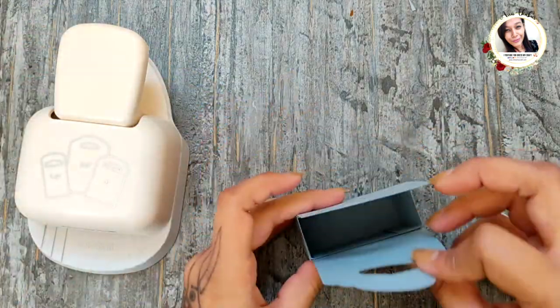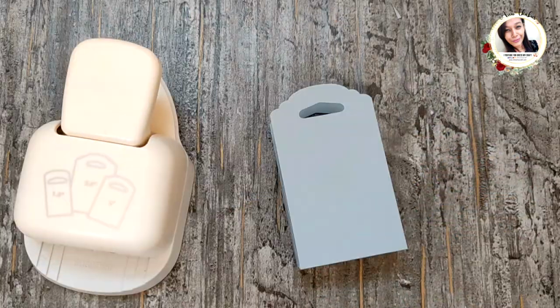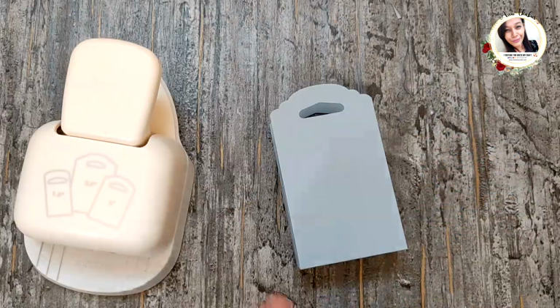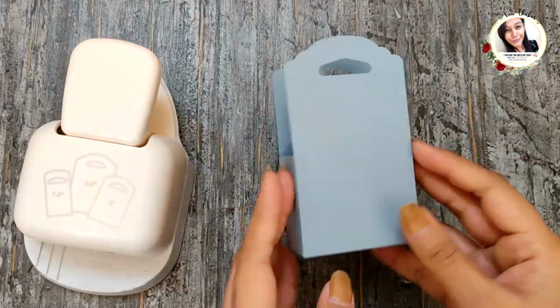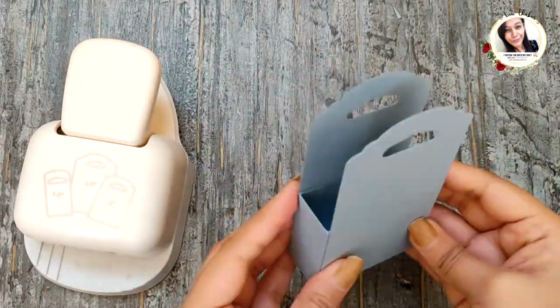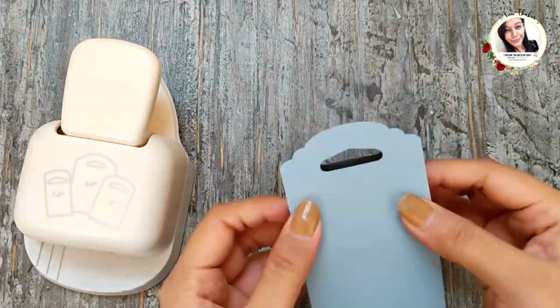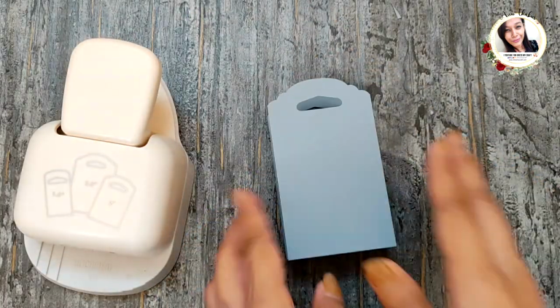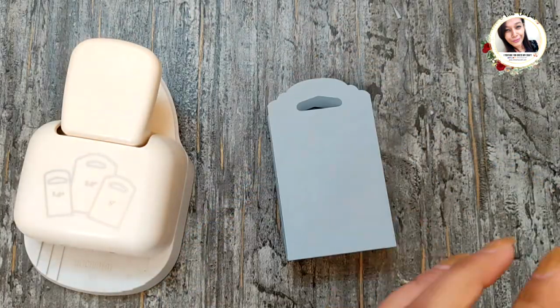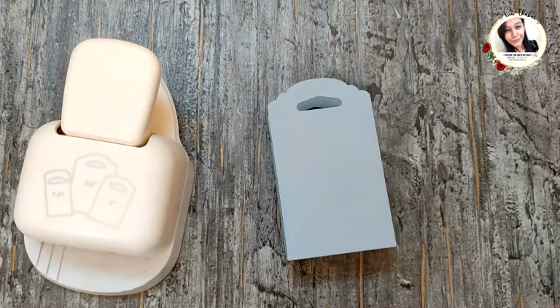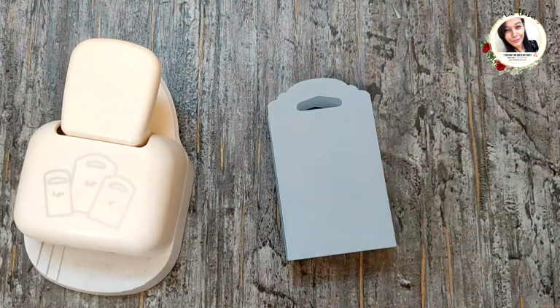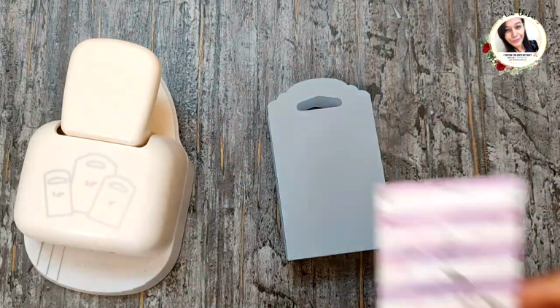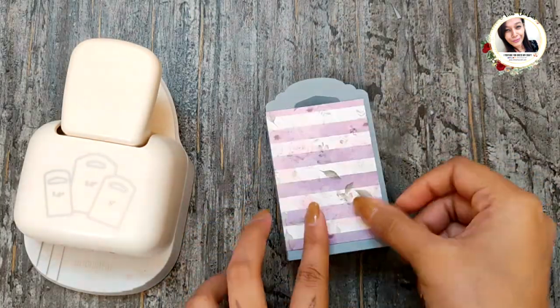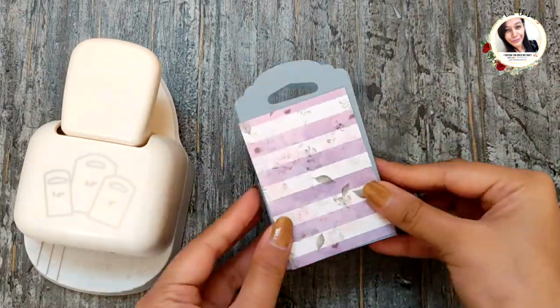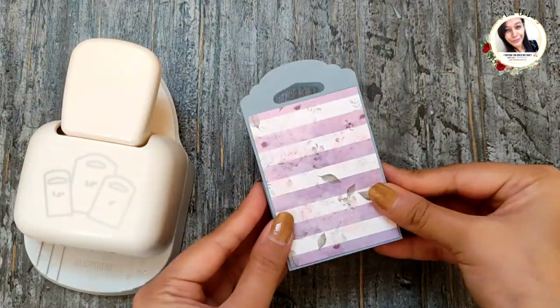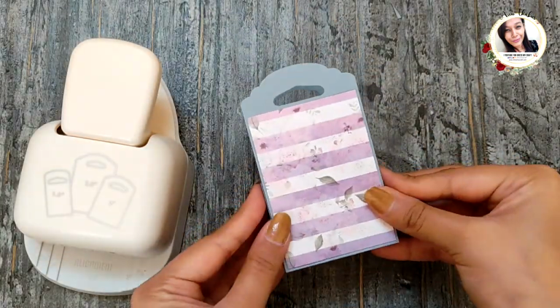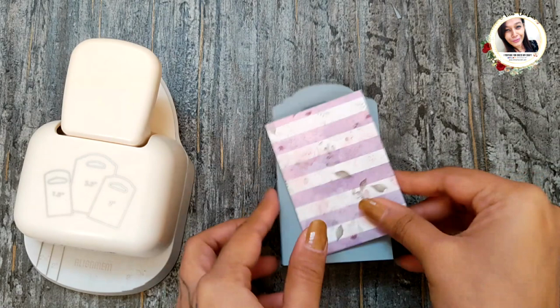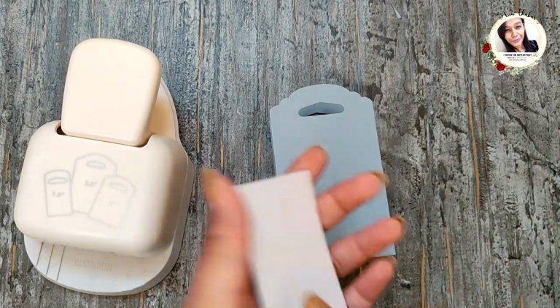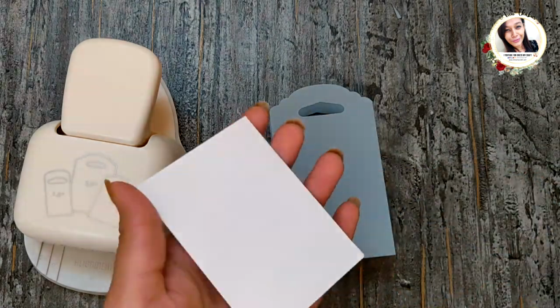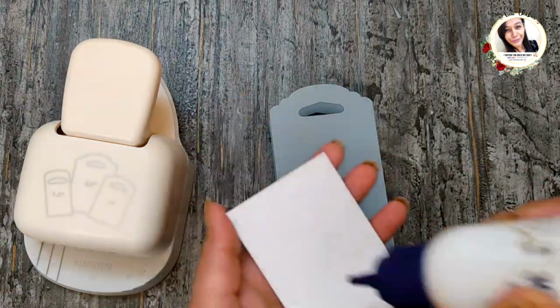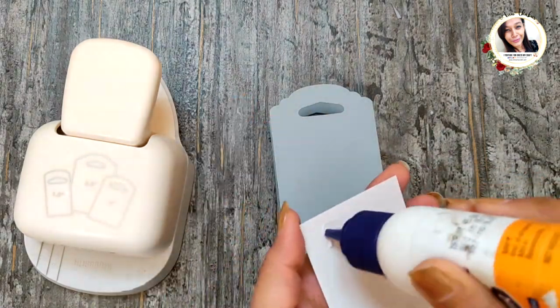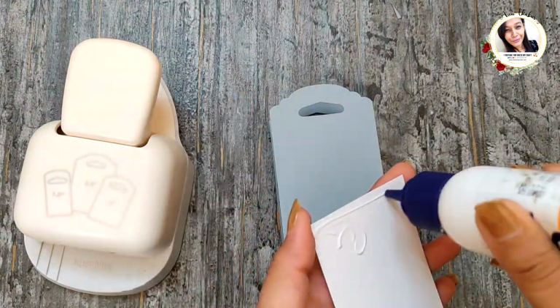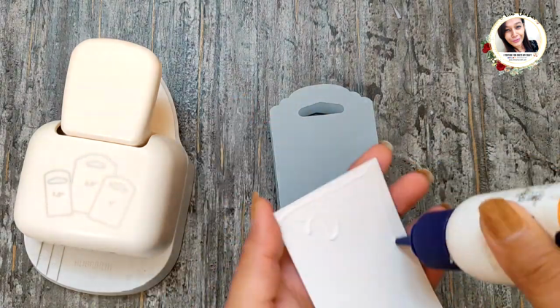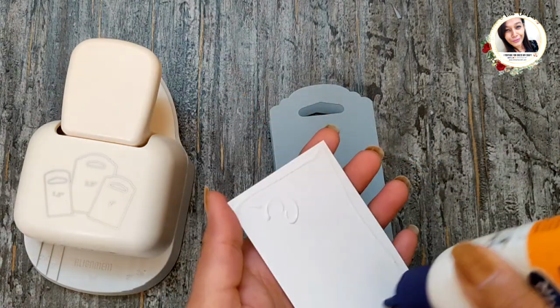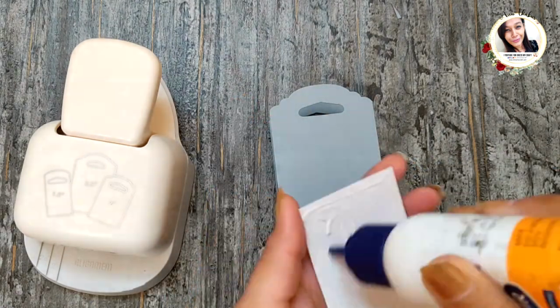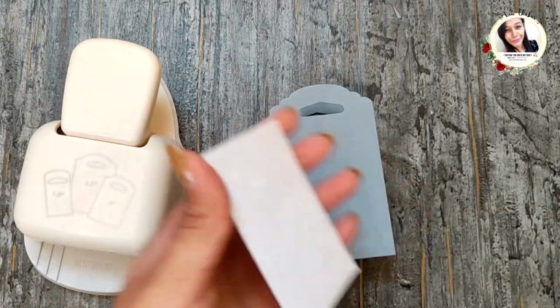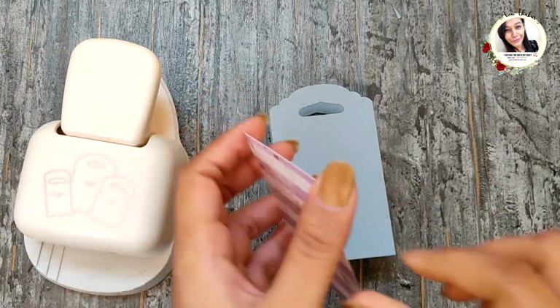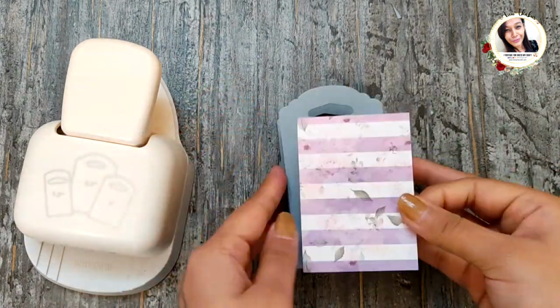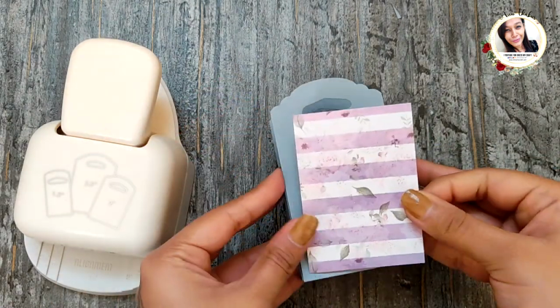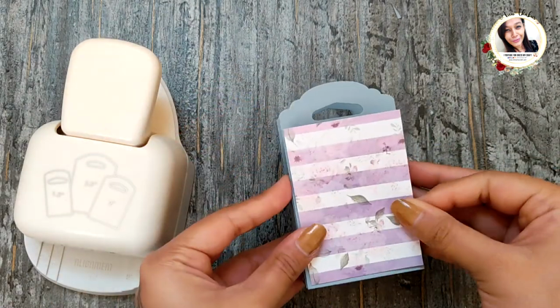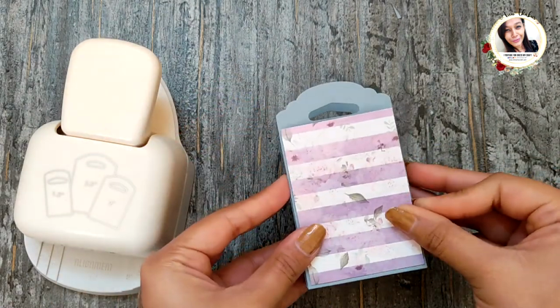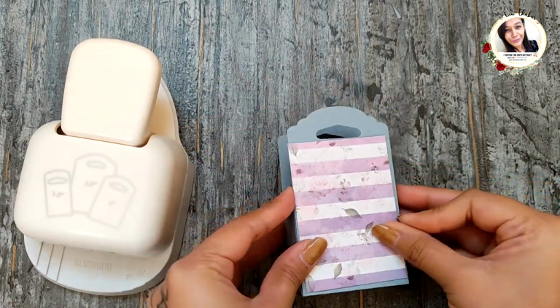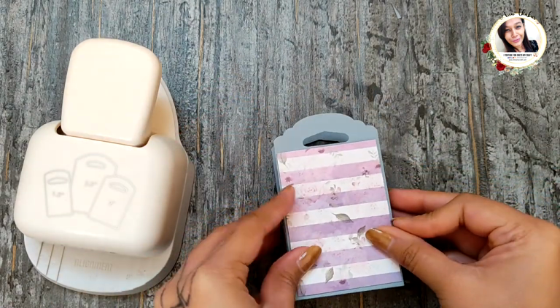Finally, decorate it with patterned papers, add in some treats, and close it with ribbon.